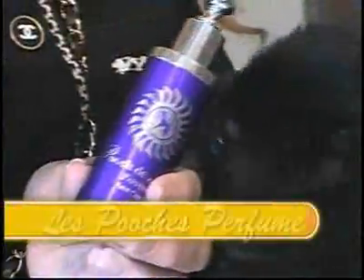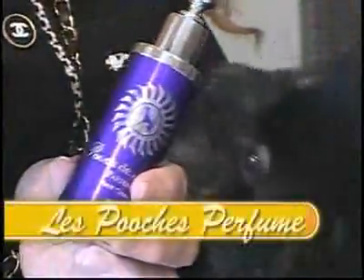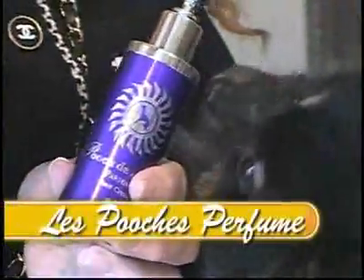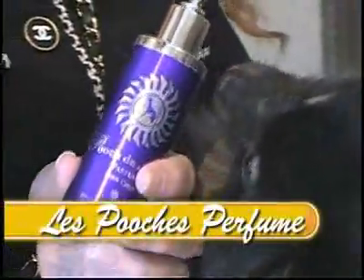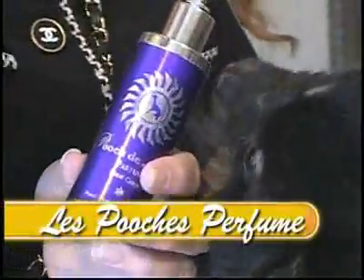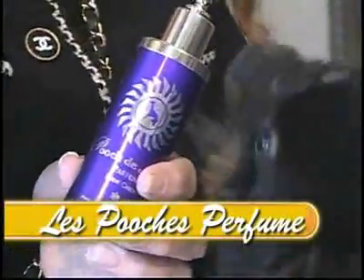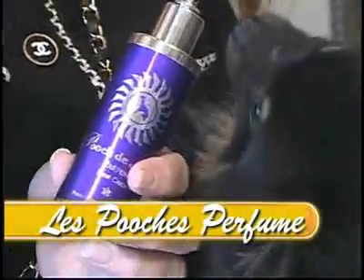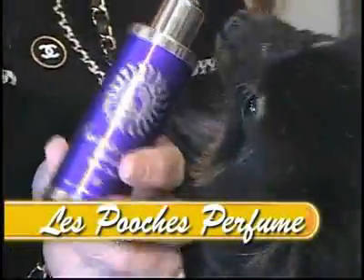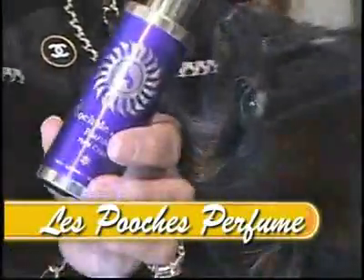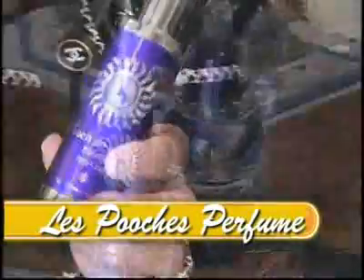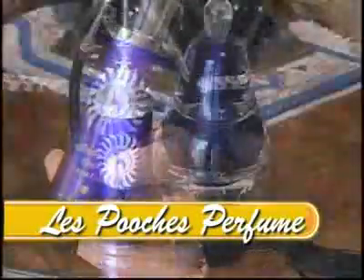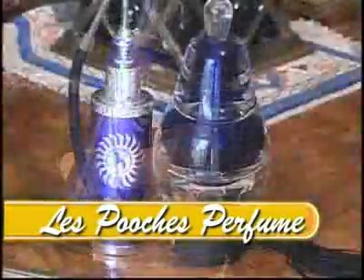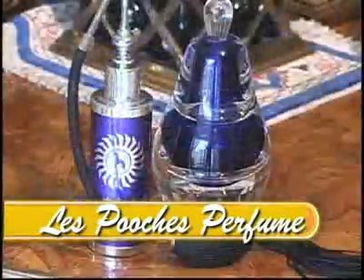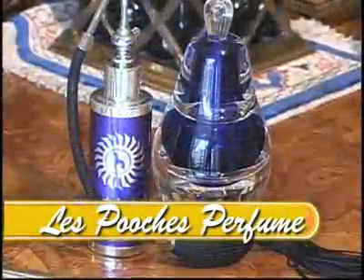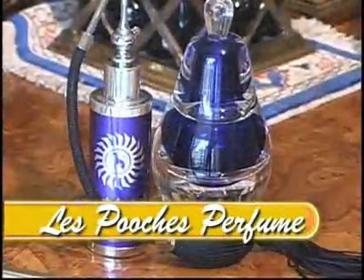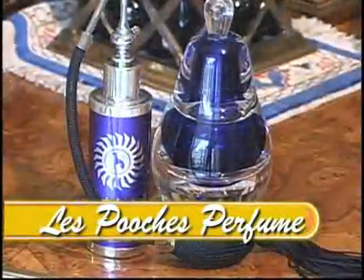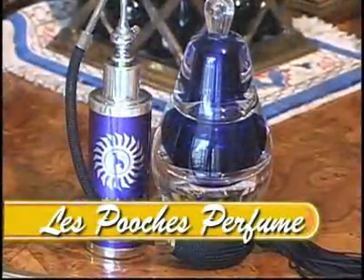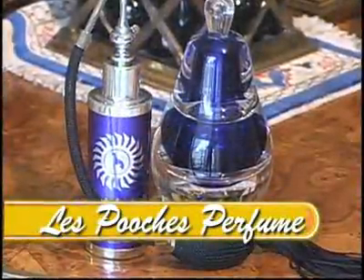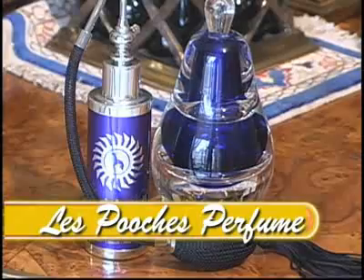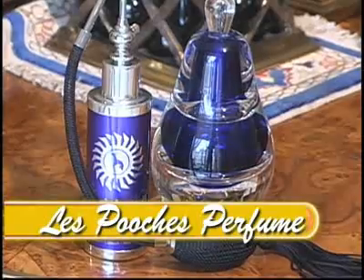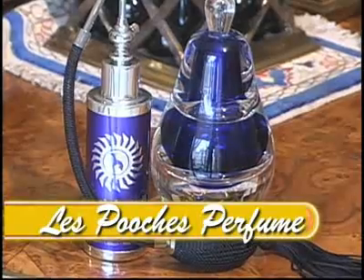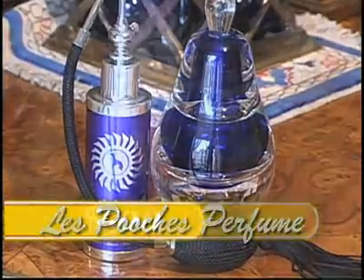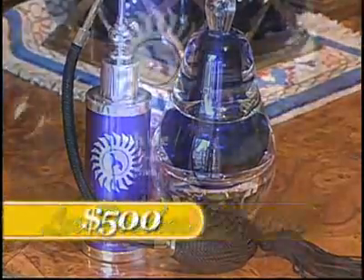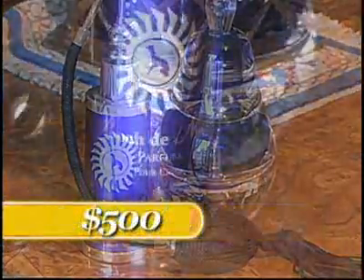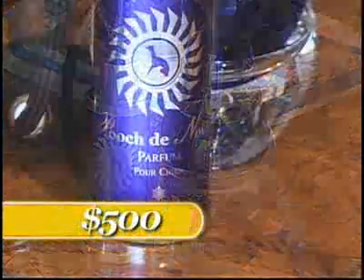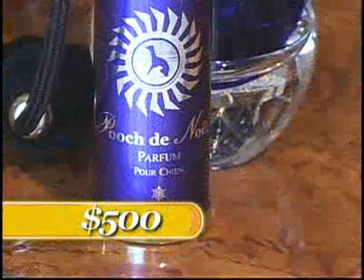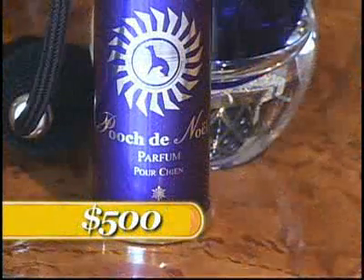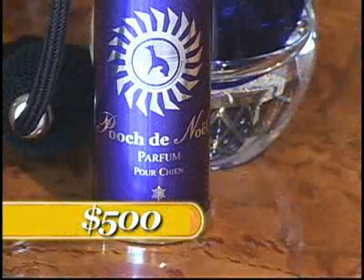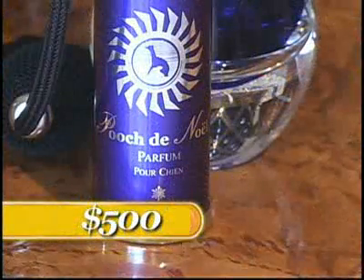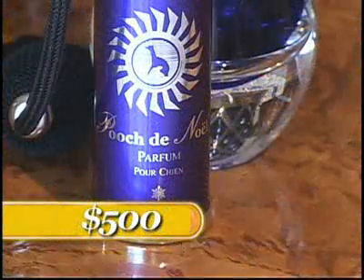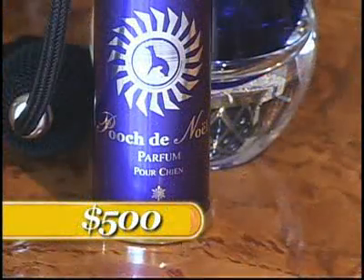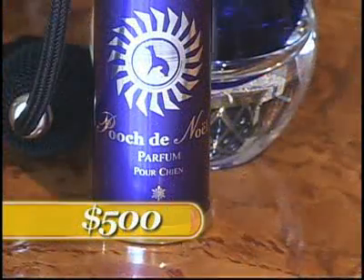You can keep your dog smelling like roses with Le Pooch Dog Perfume. It's made in Switzerland and costs $500 a bottle.